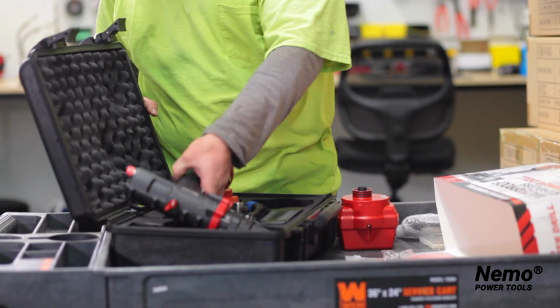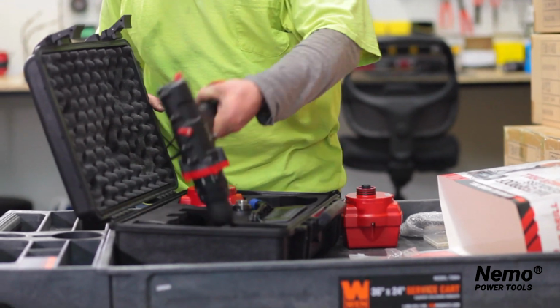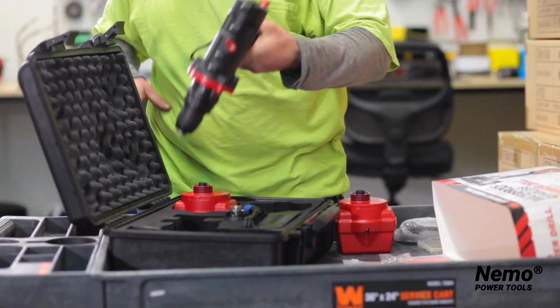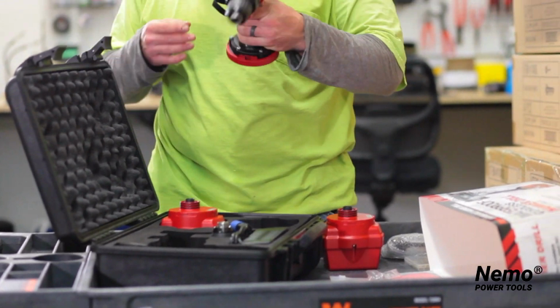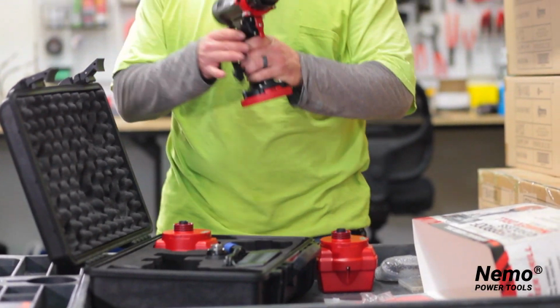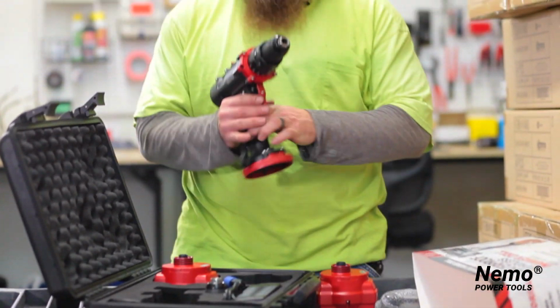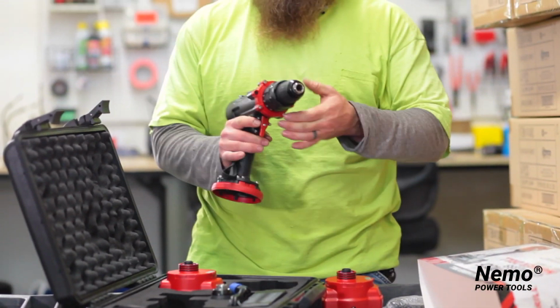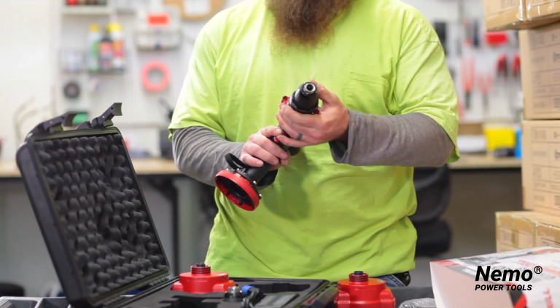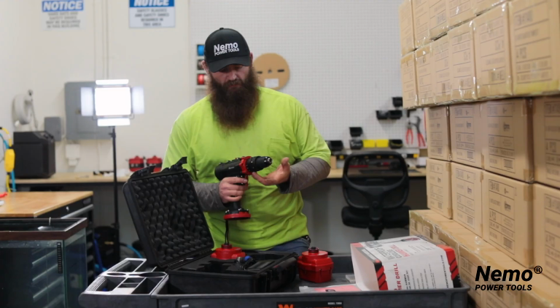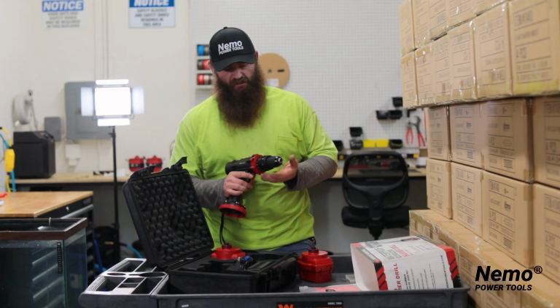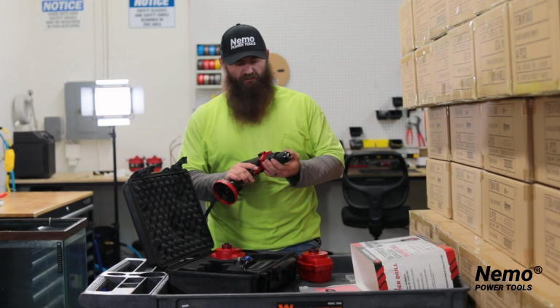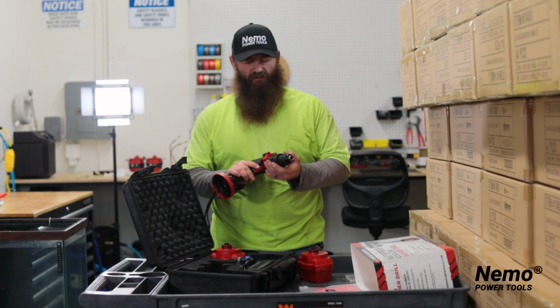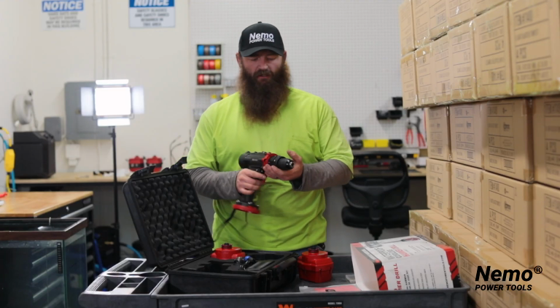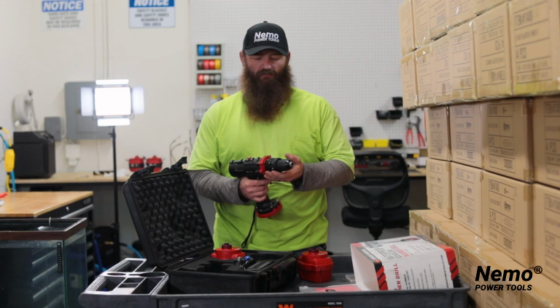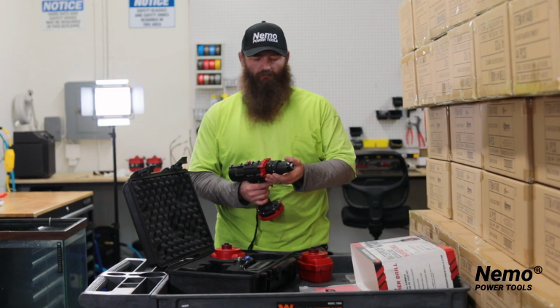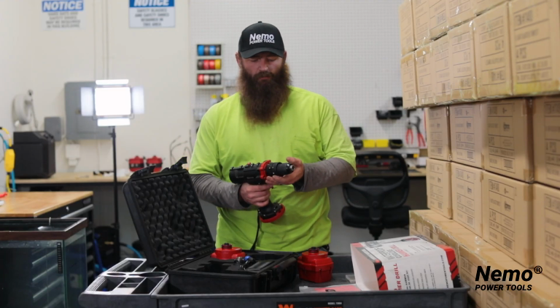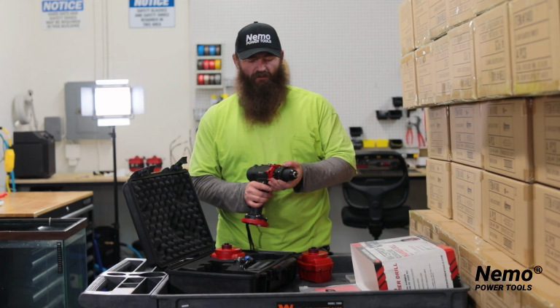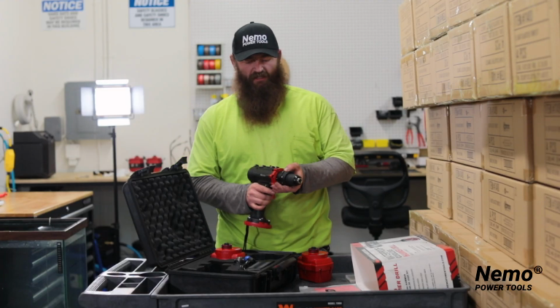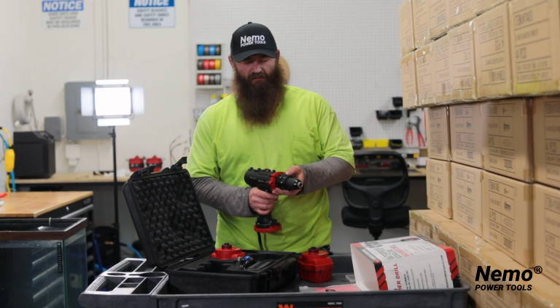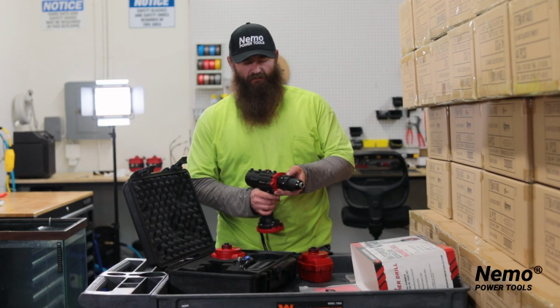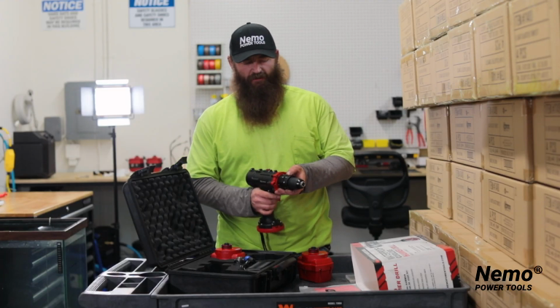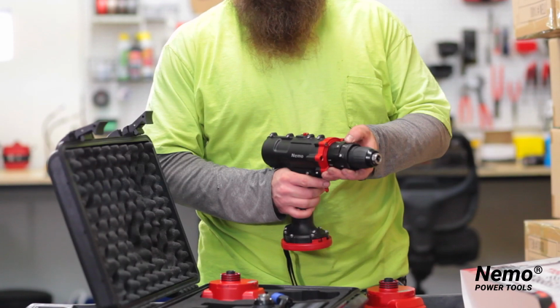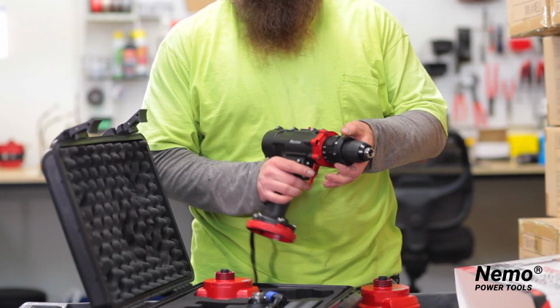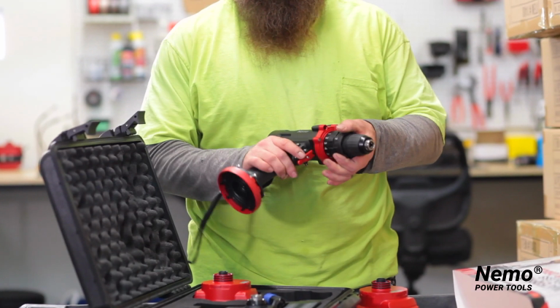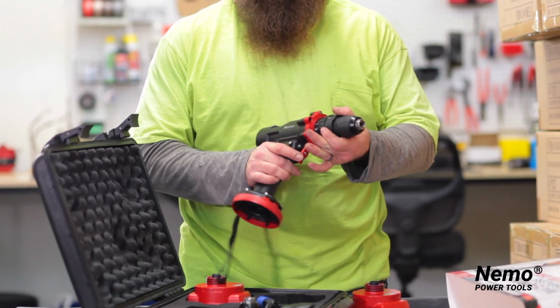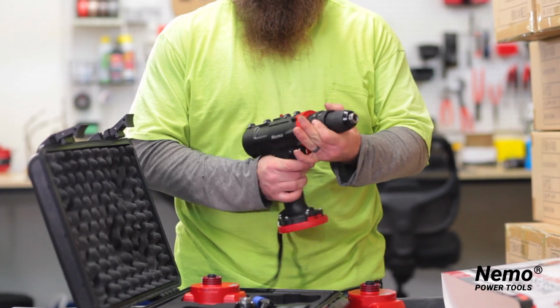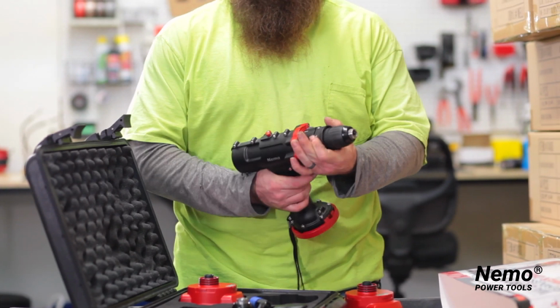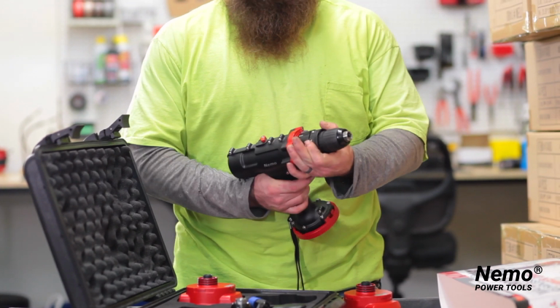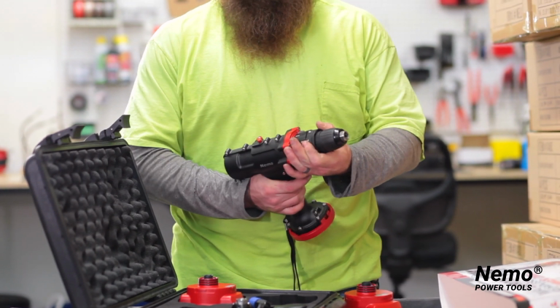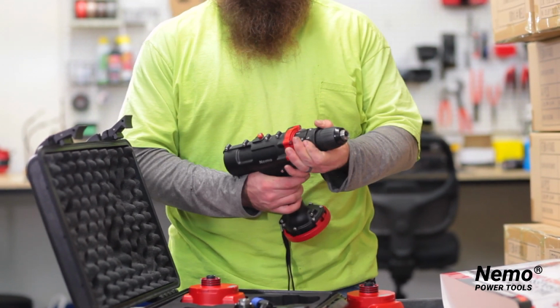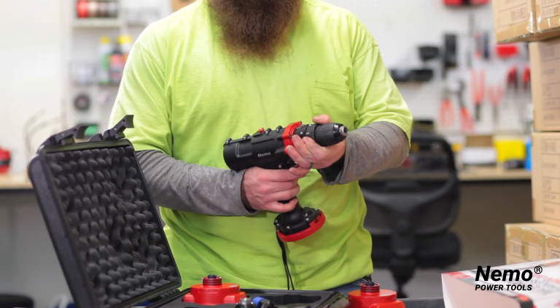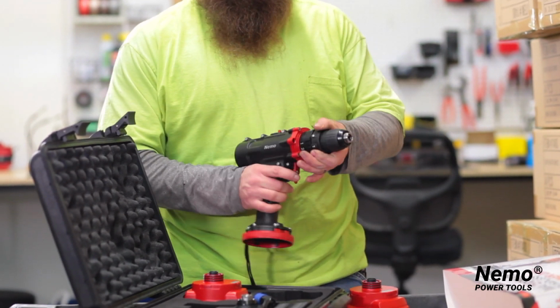This is the drill itself. As you can see, it comes with multiple functionality — your hammer drill setting and your regular drill setting.